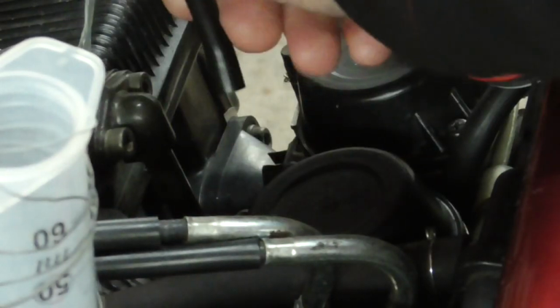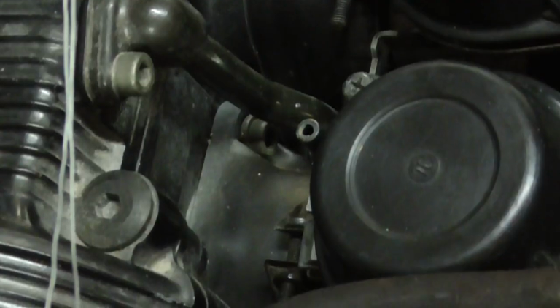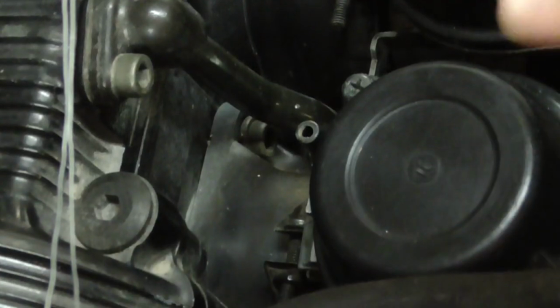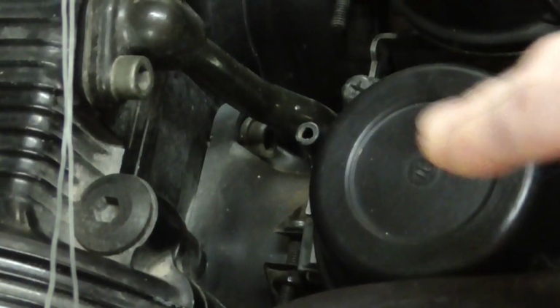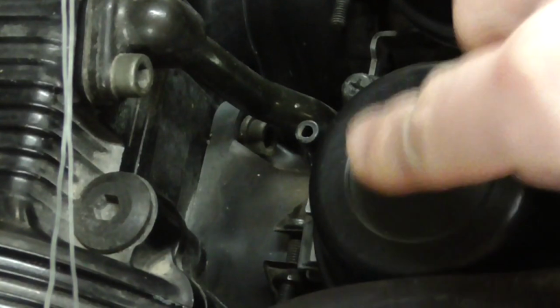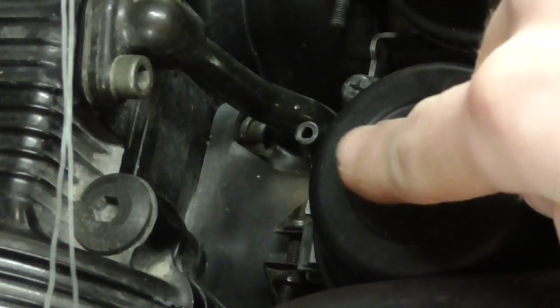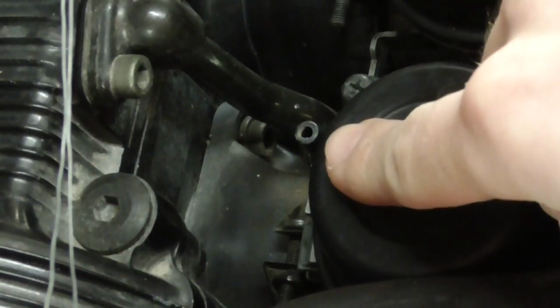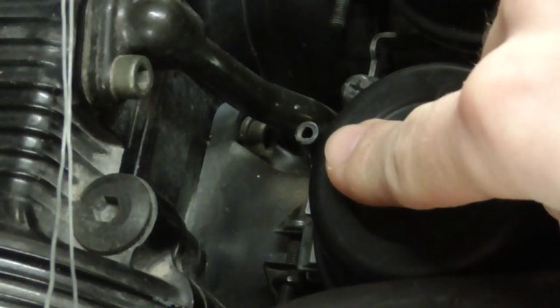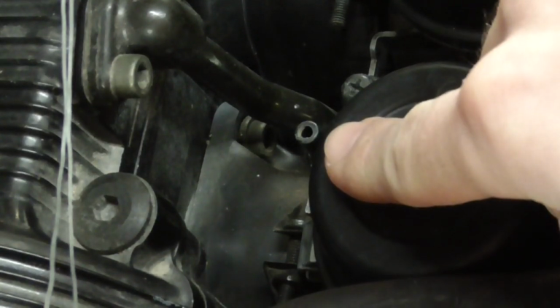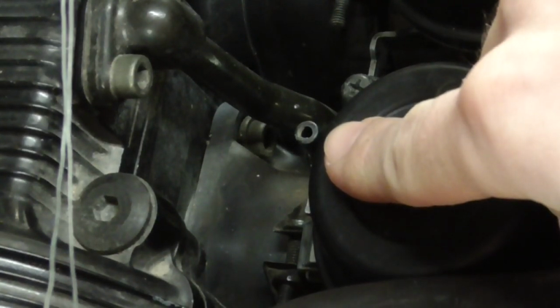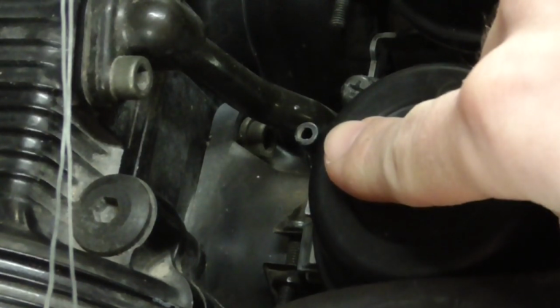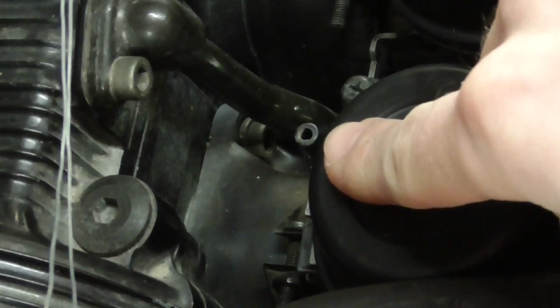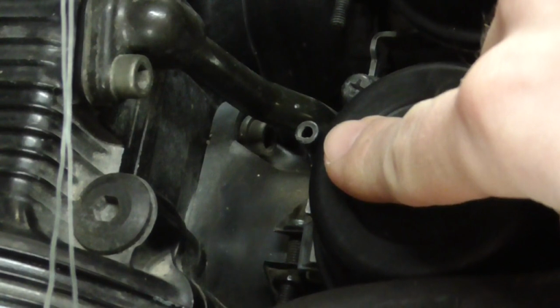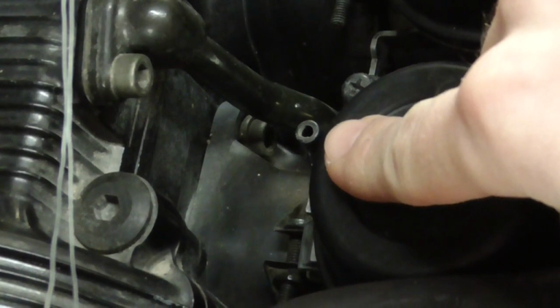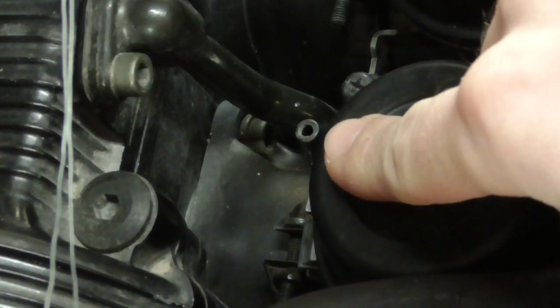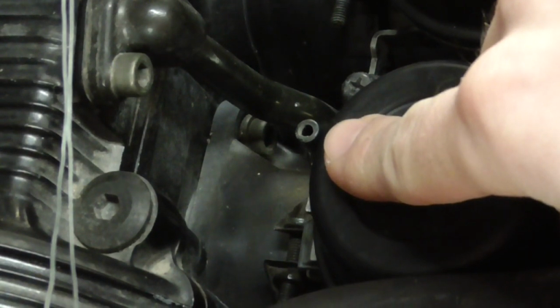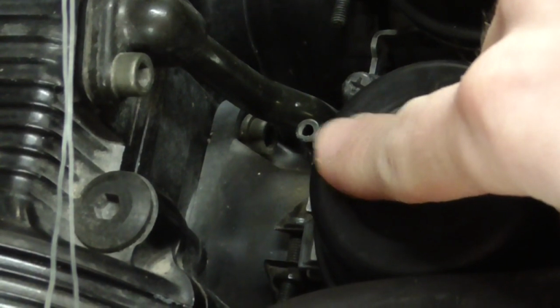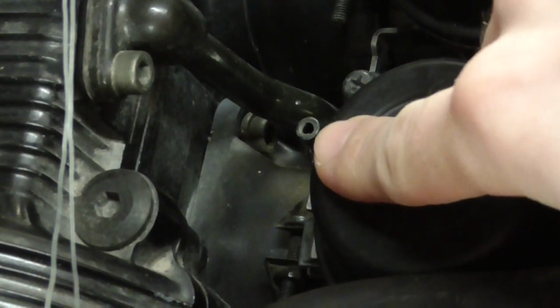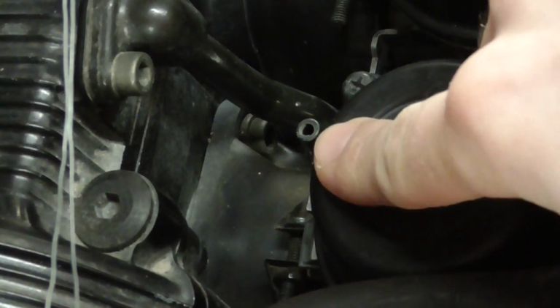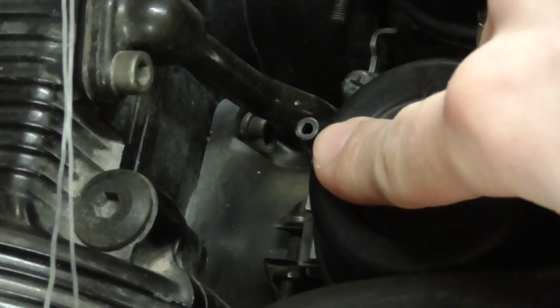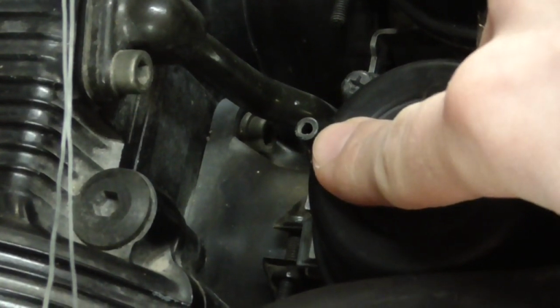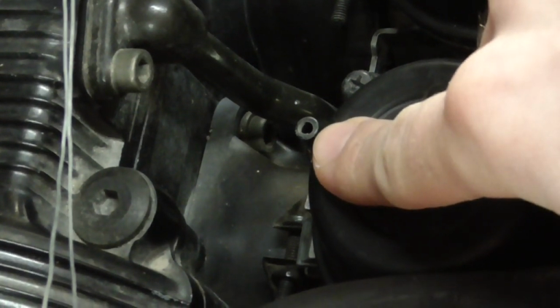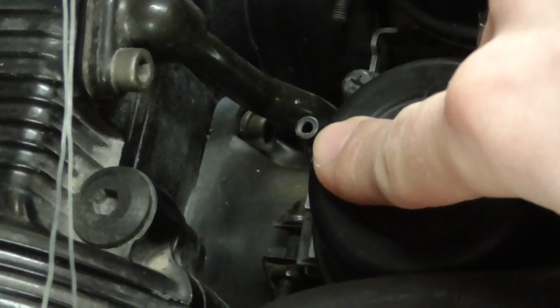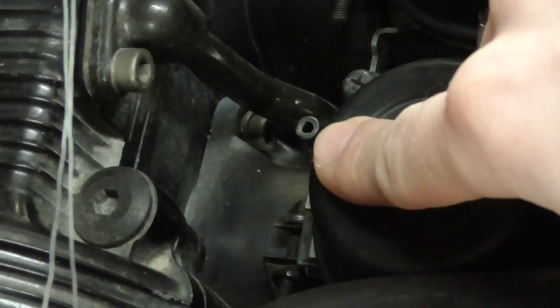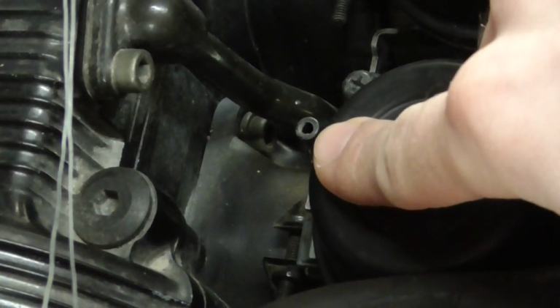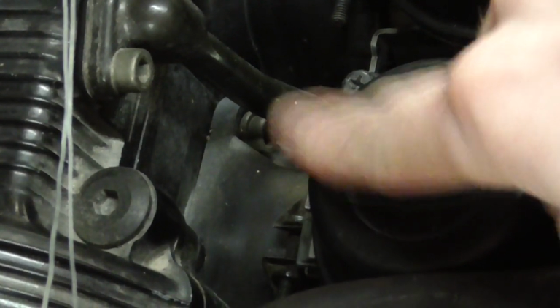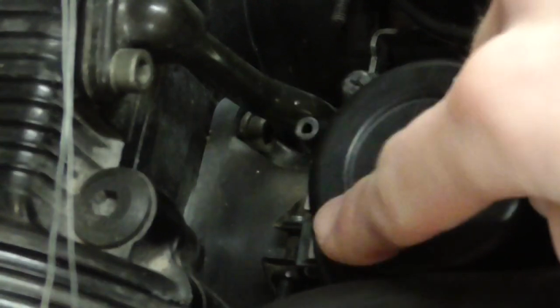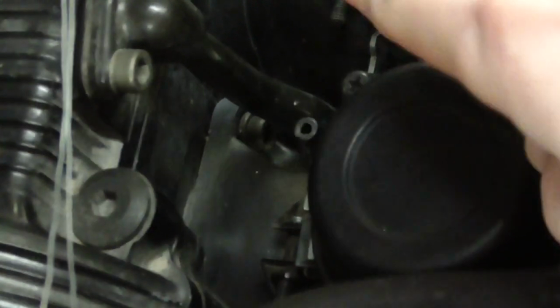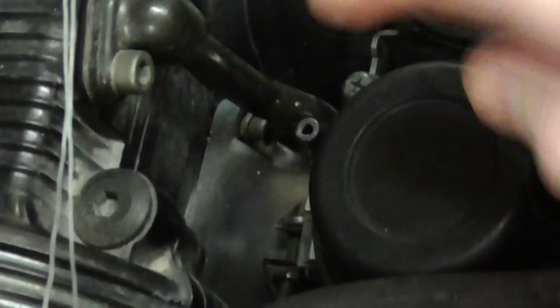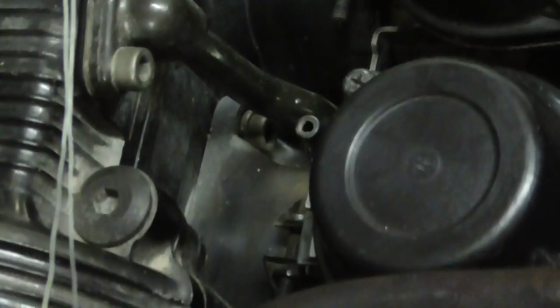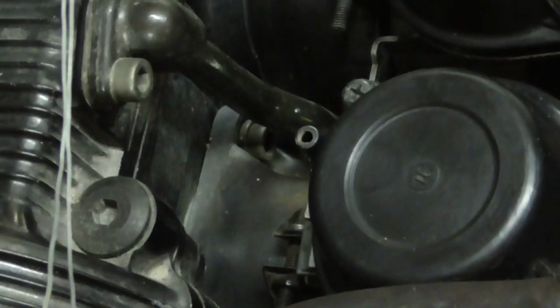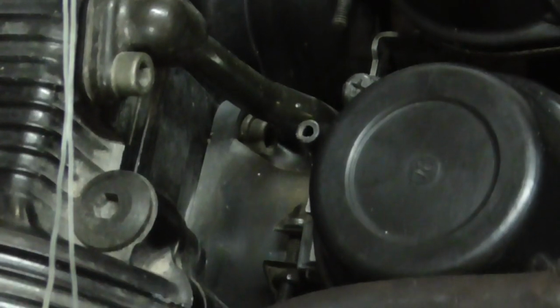We are going to mount the hoses for the synchronization gauges on these nipples, one for each carburetor.